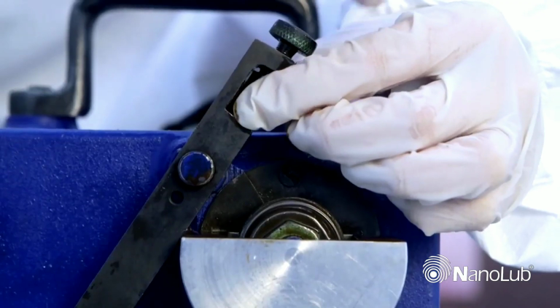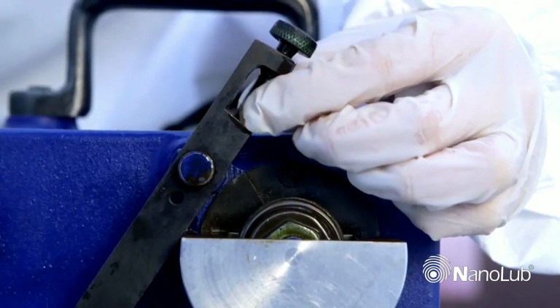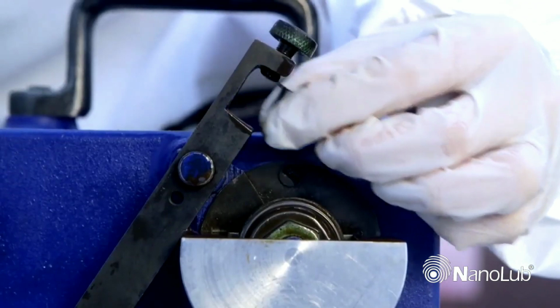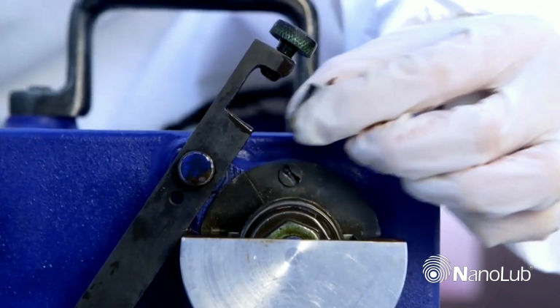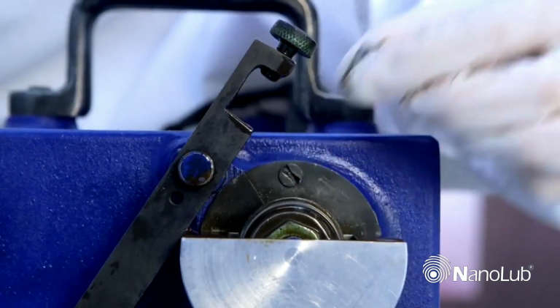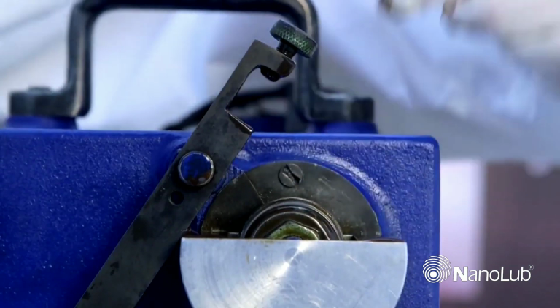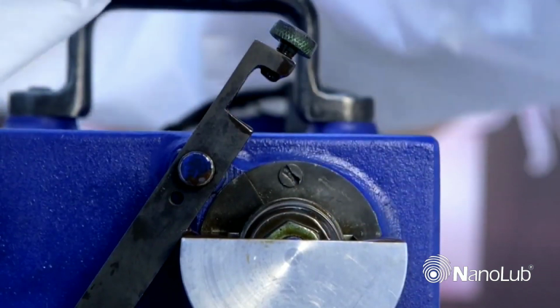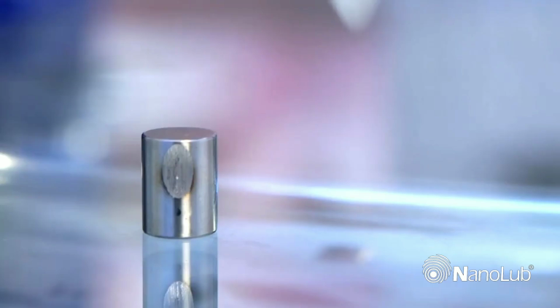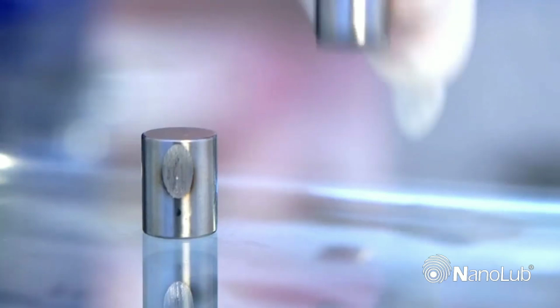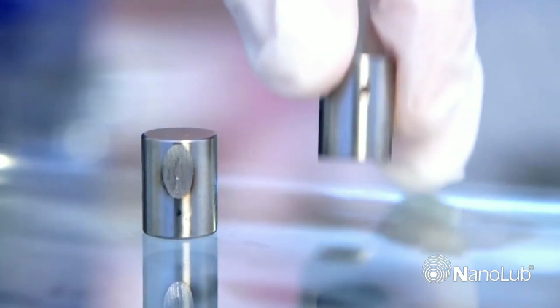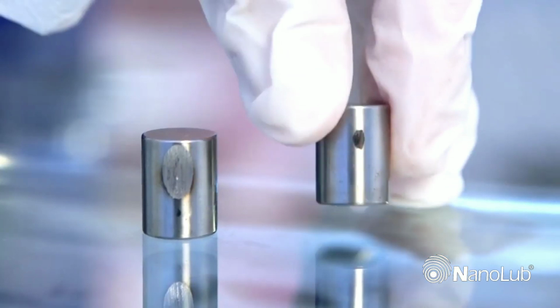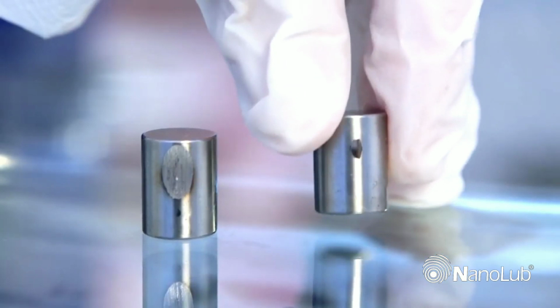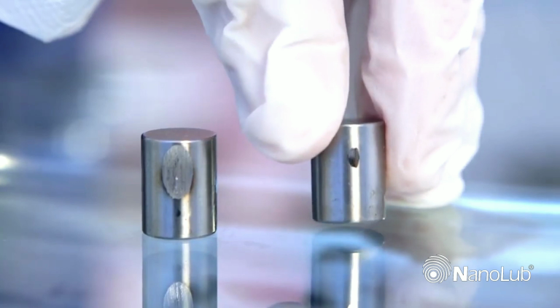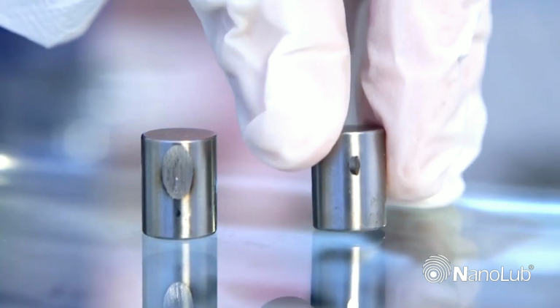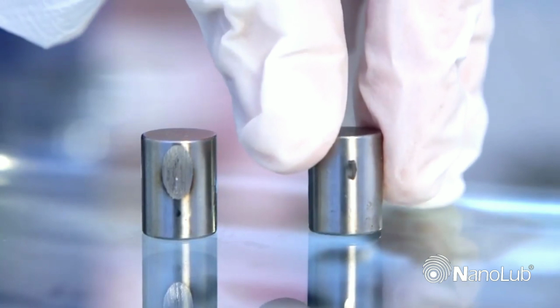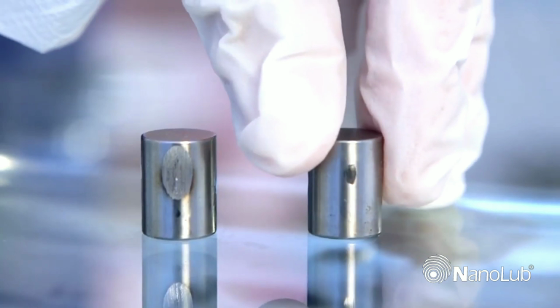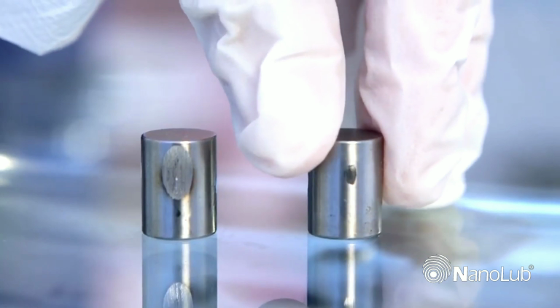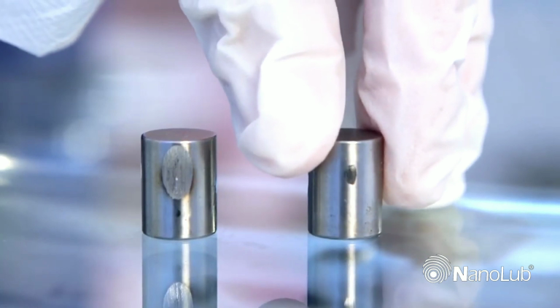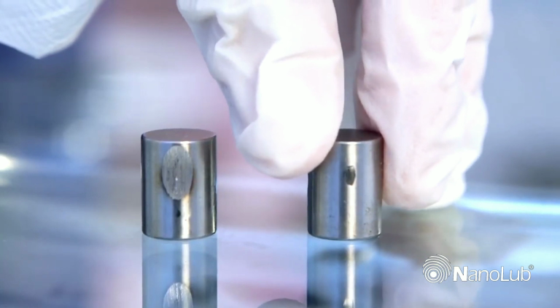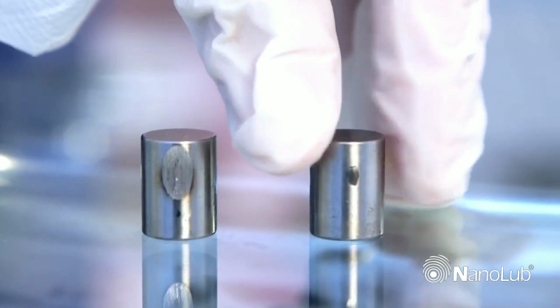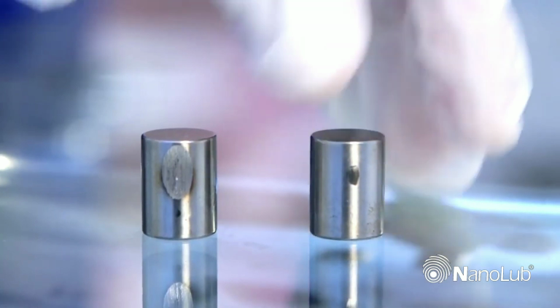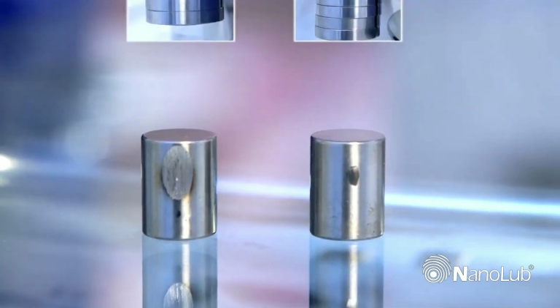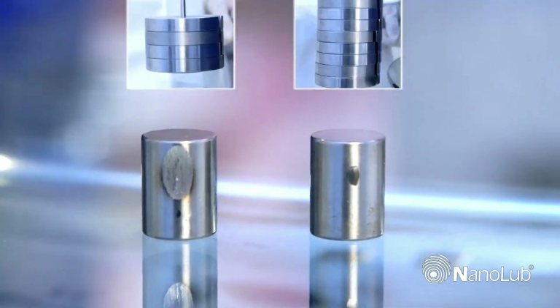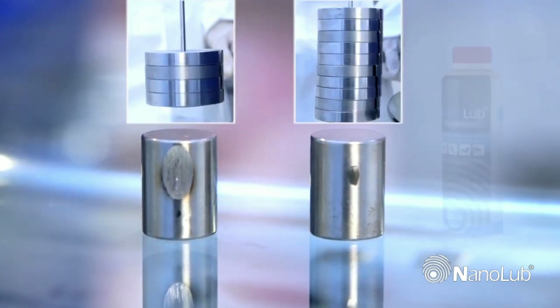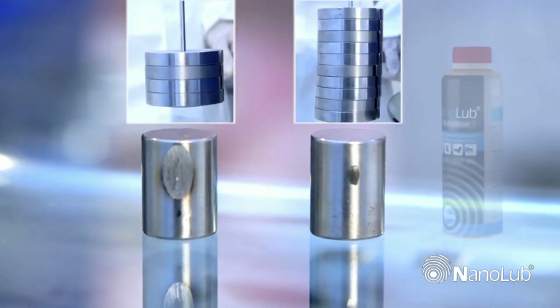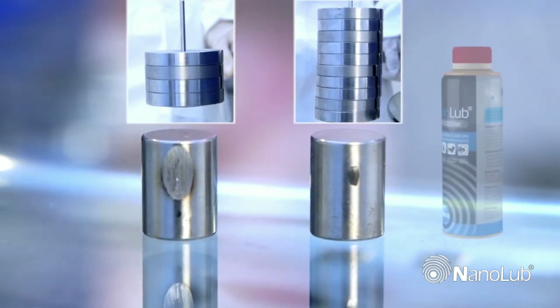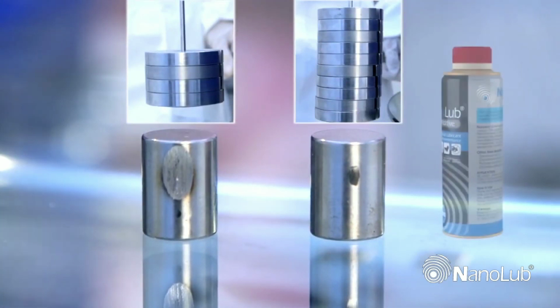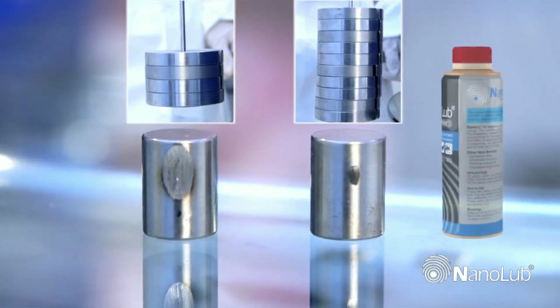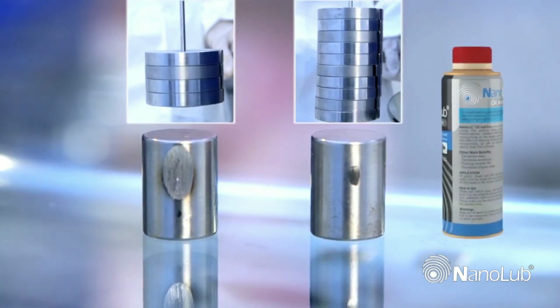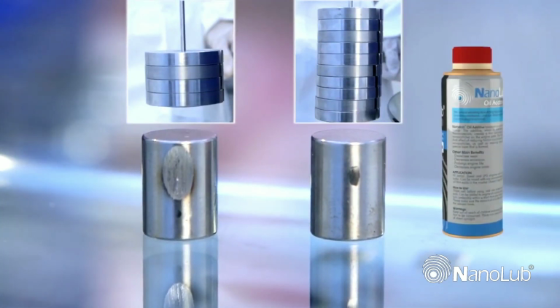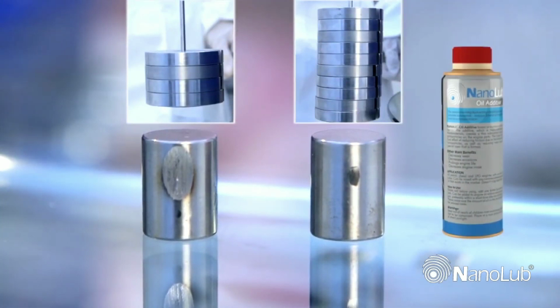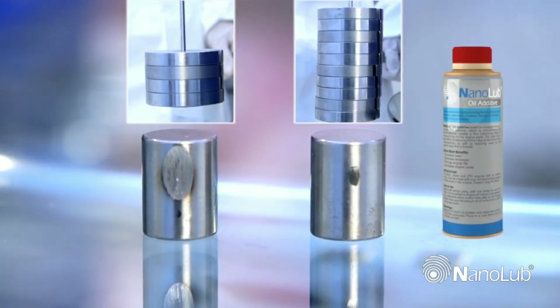Just look at the huge difference in the scar diameter.